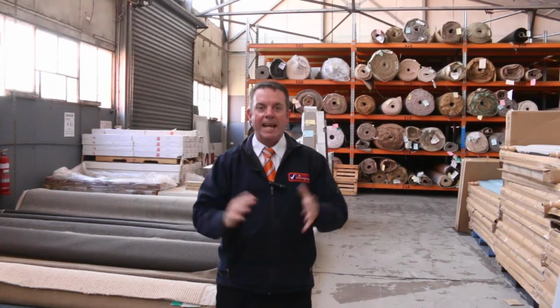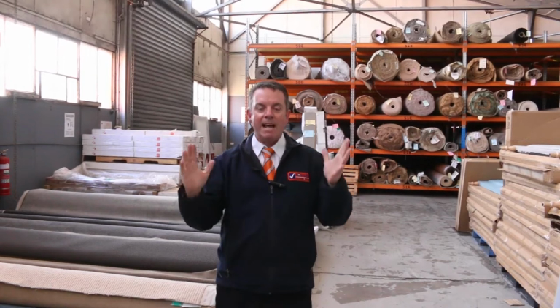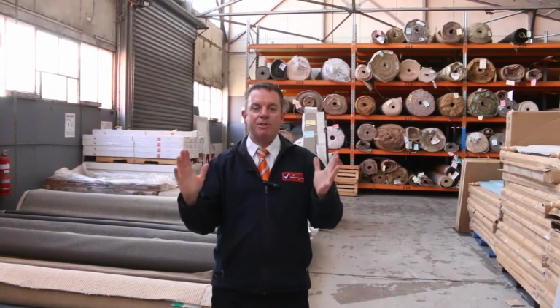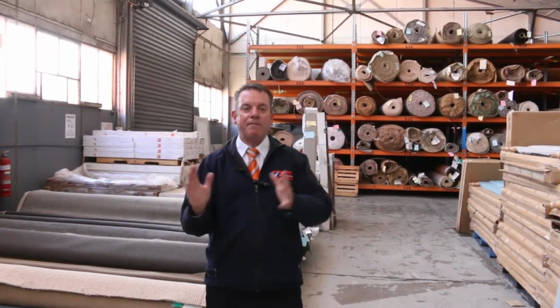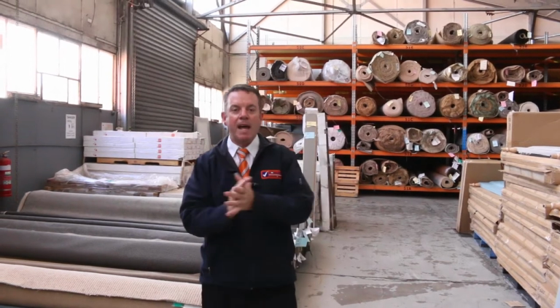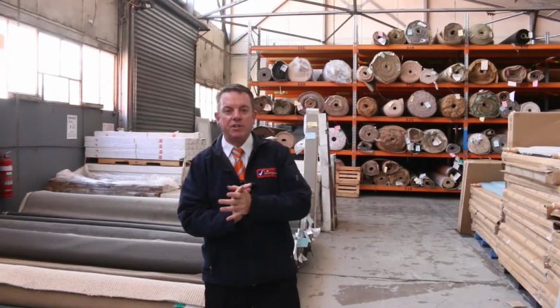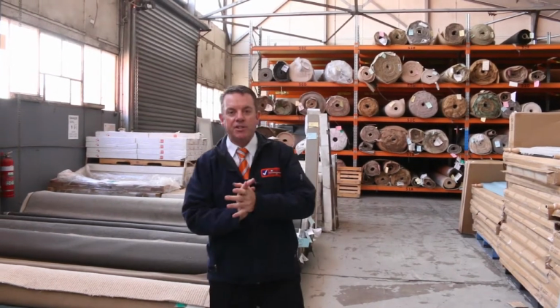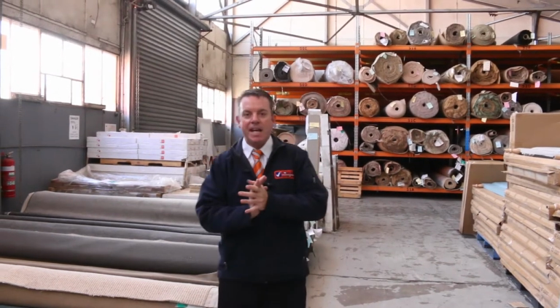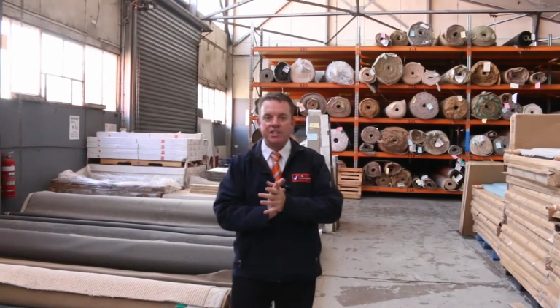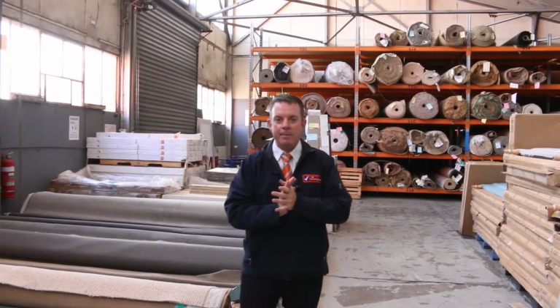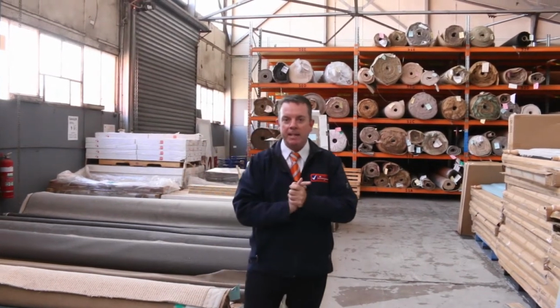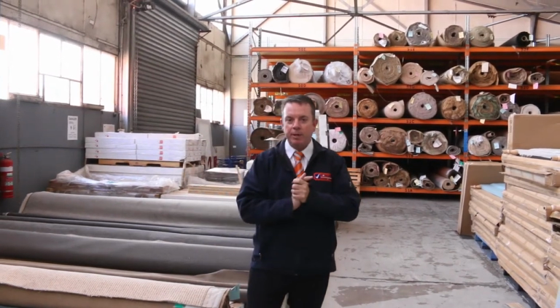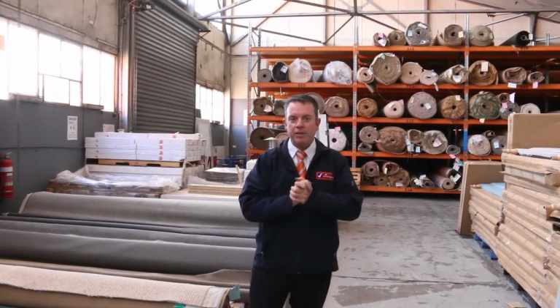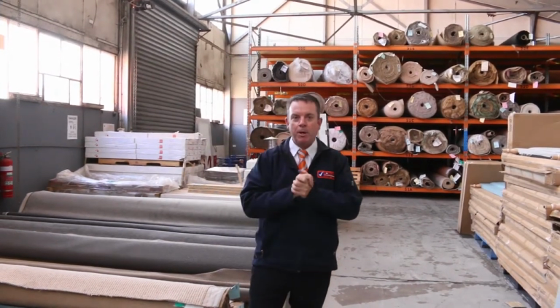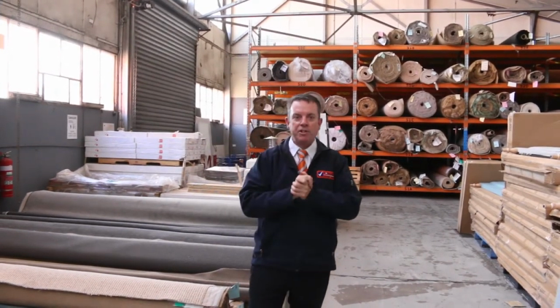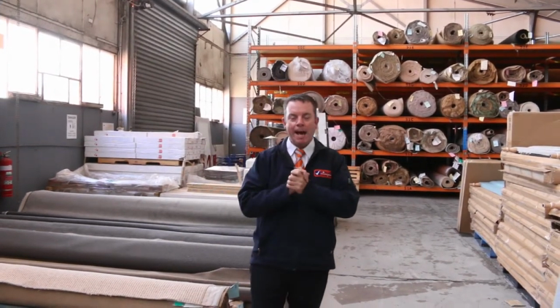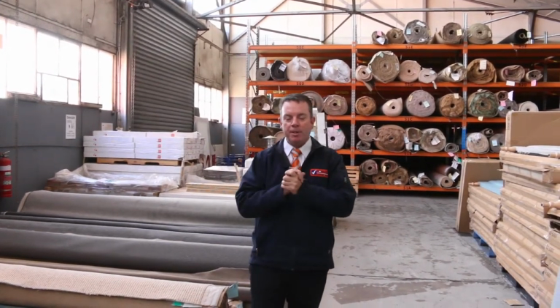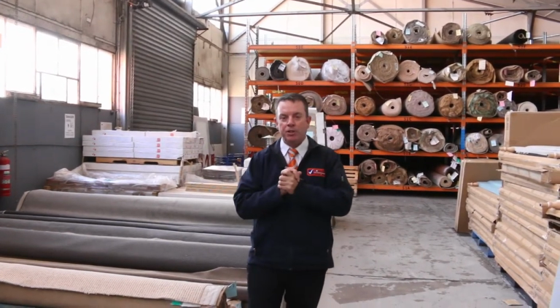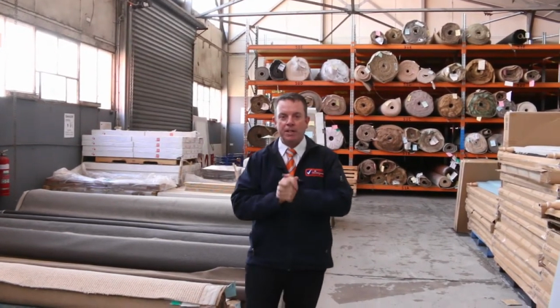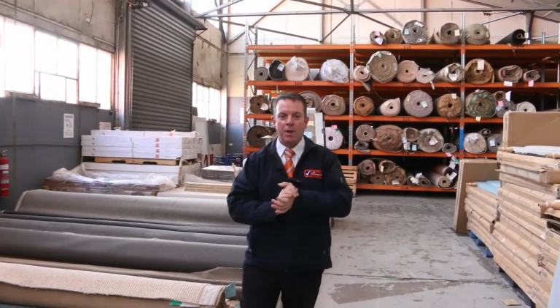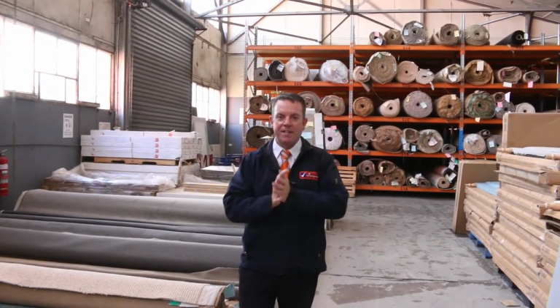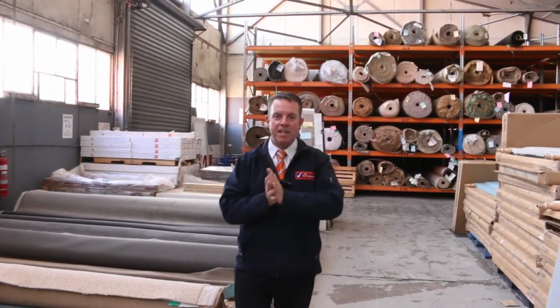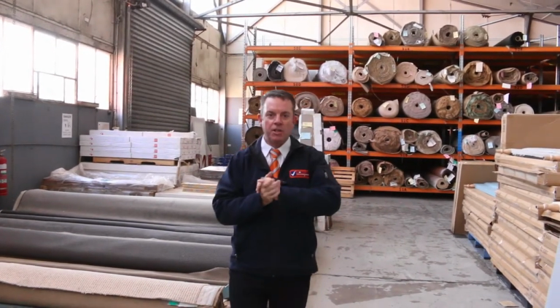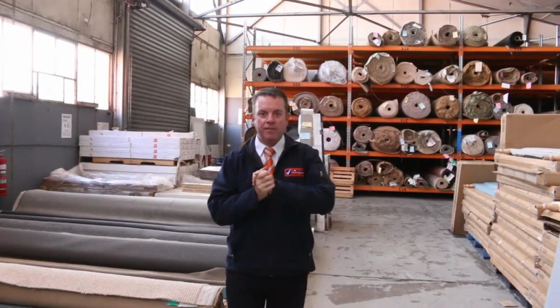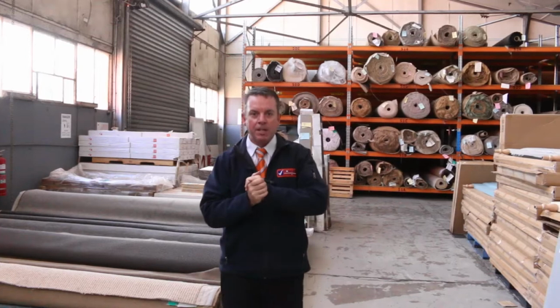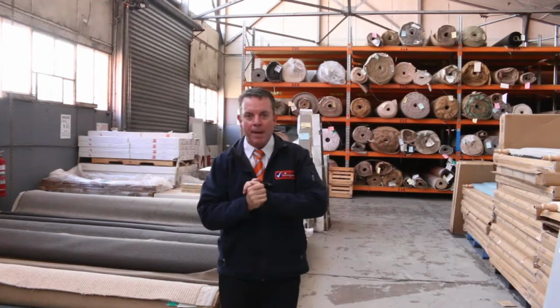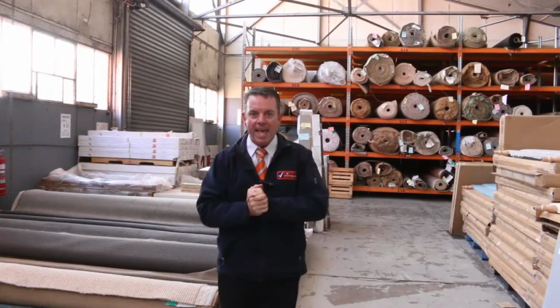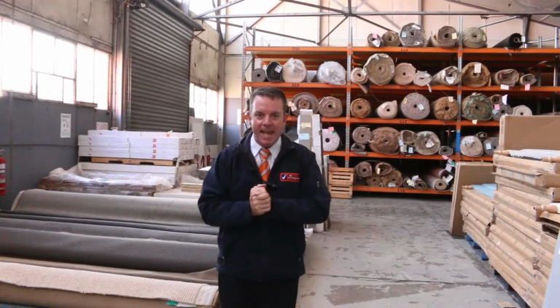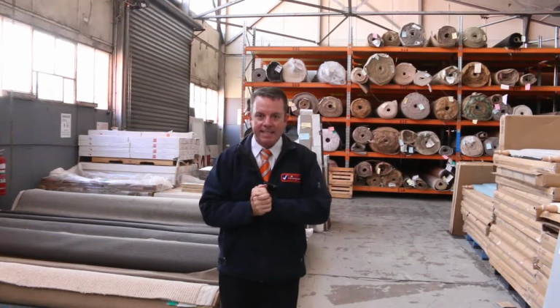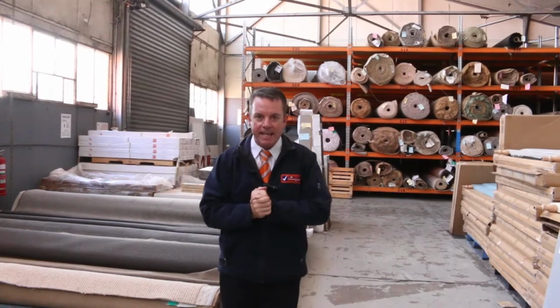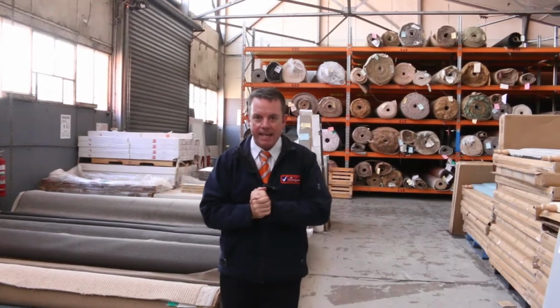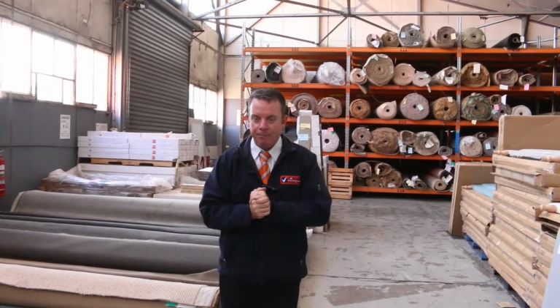G'day, I'm John from Fowles Auction Sales. I'm here to preview tomorrow's carpet auction — that's Wednesday the 9th of October at 10am.